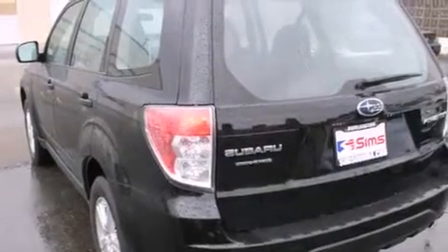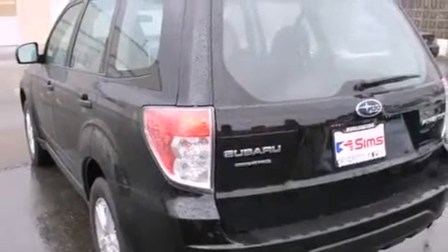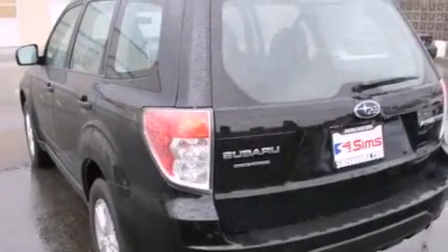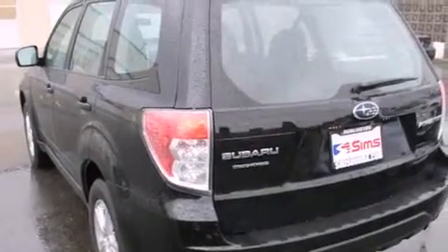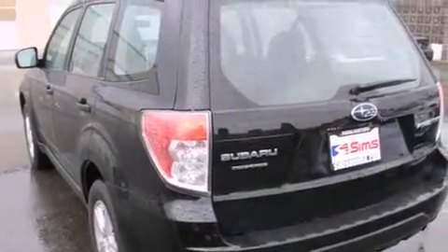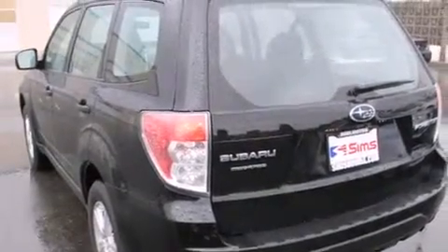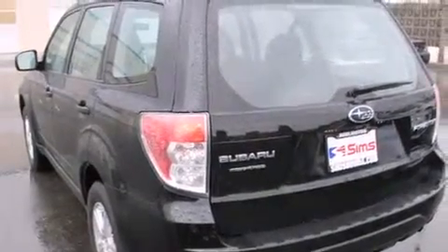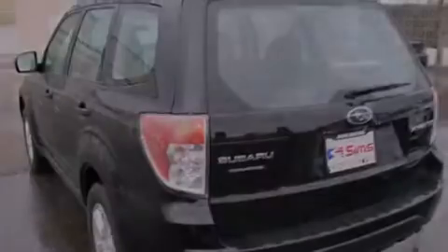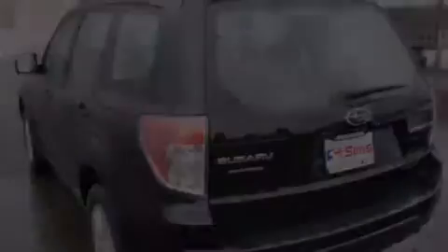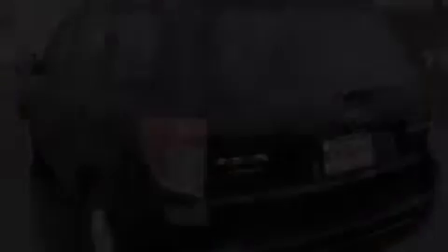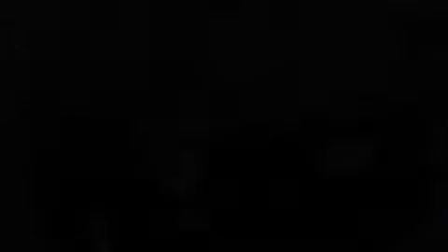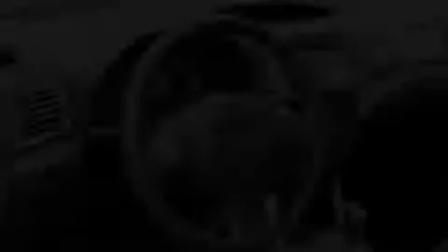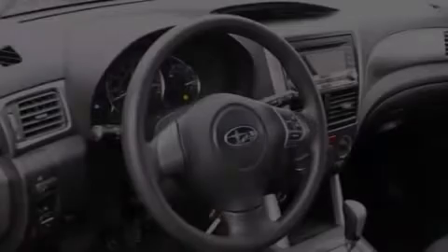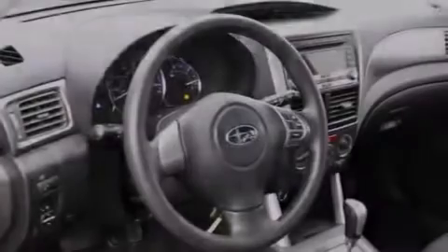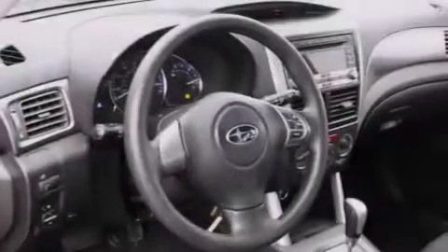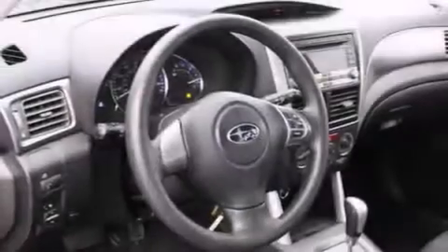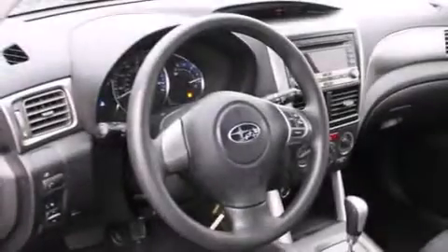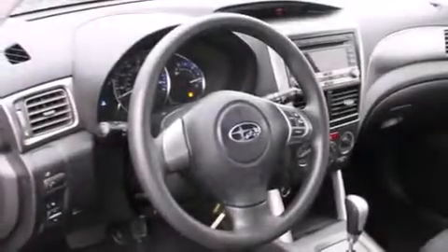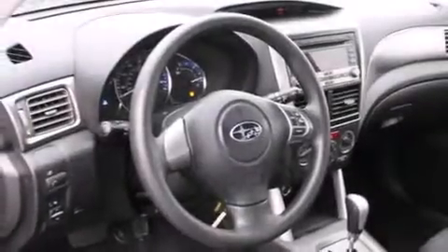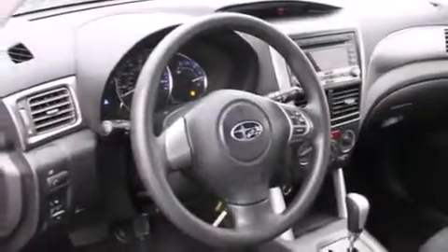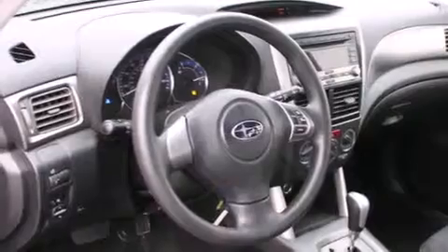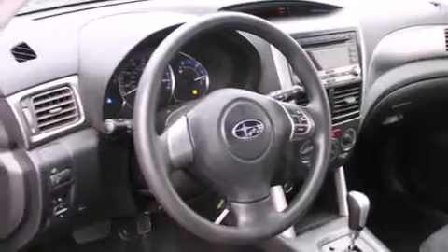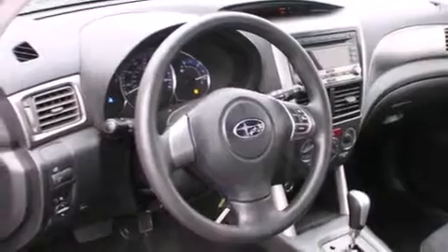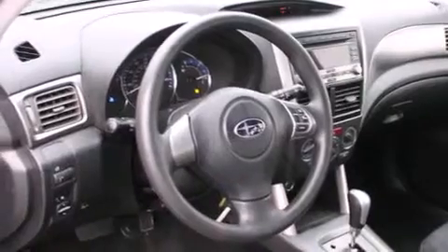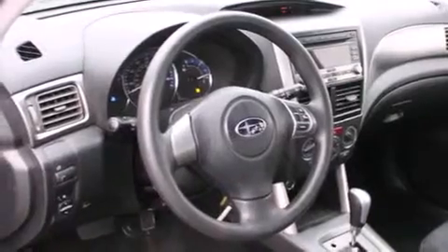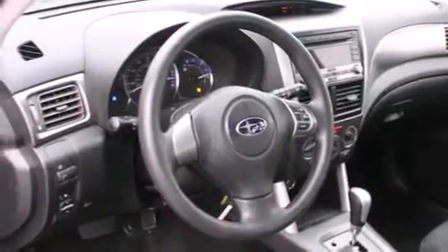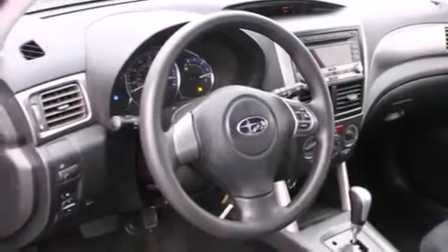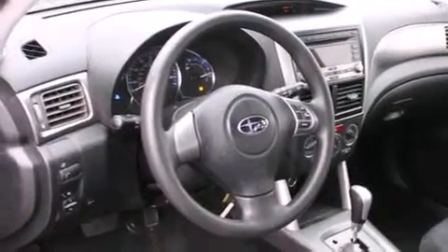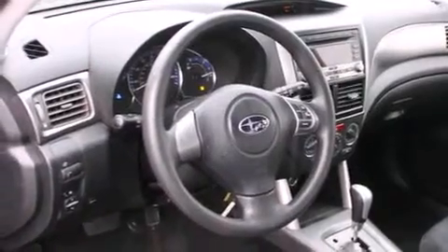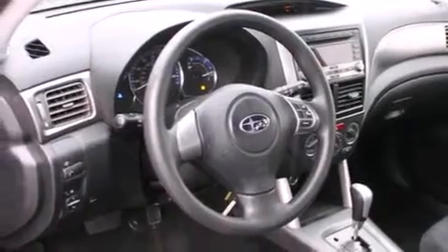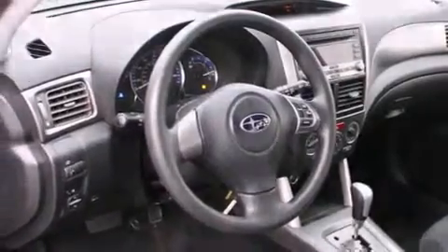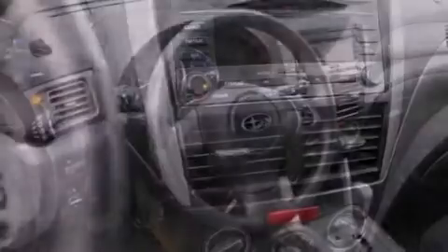It has a 2.5-liter 4-cylinder engine, a 4-speed automatic transmission, and all-wheel drive.